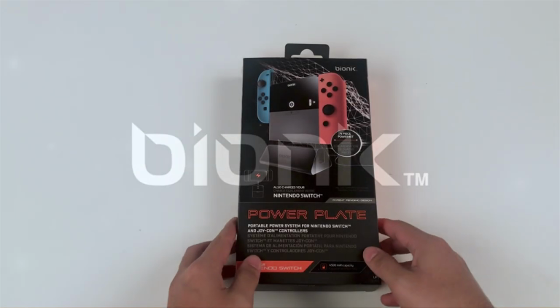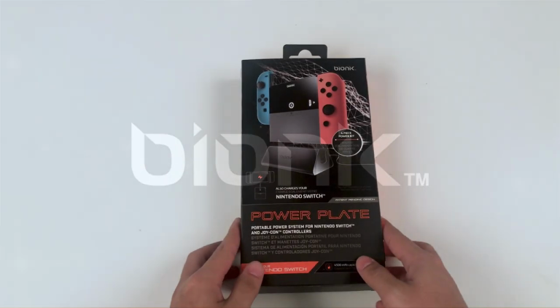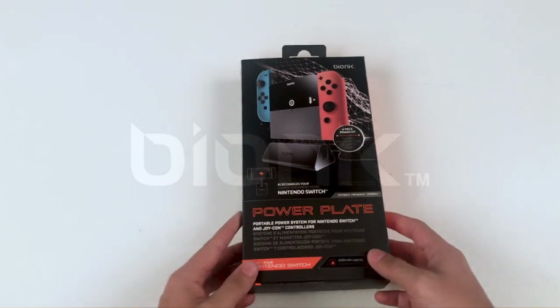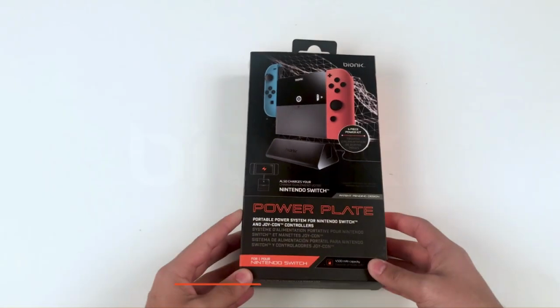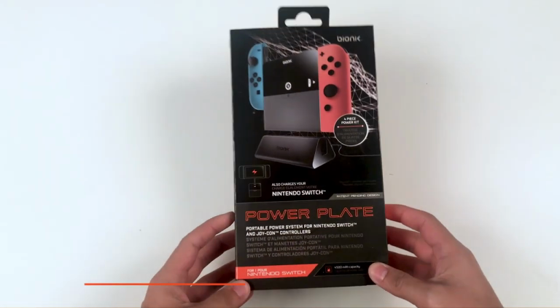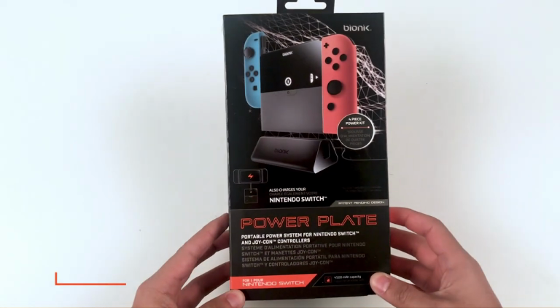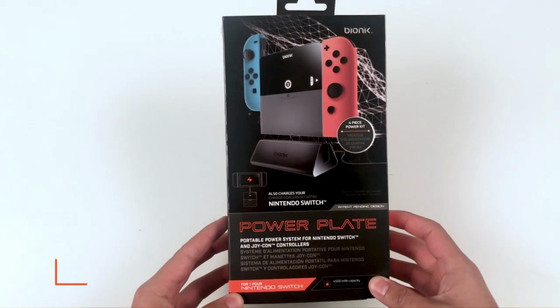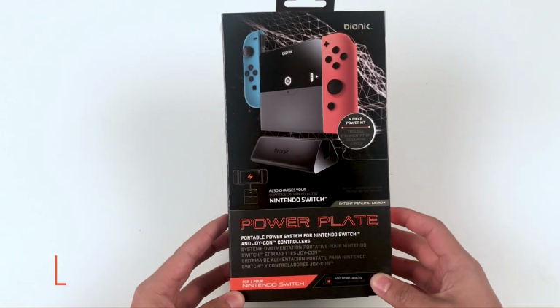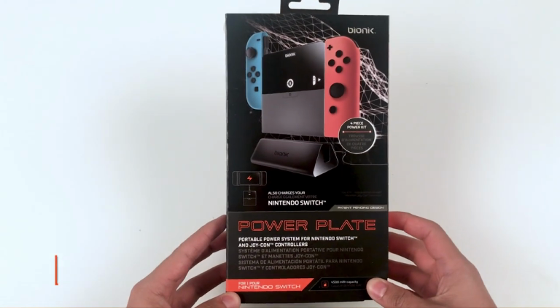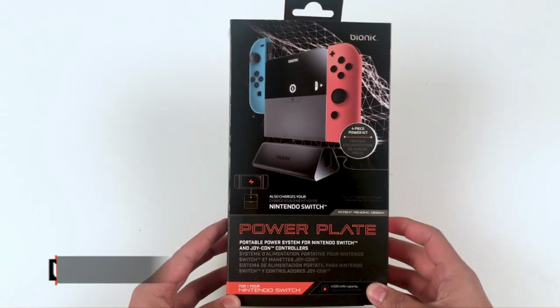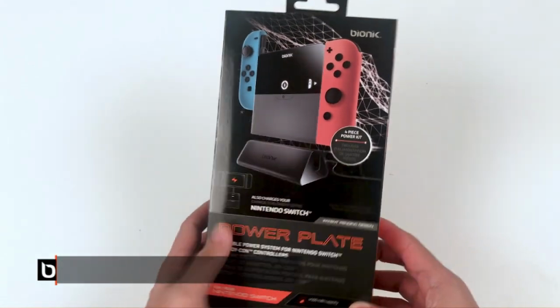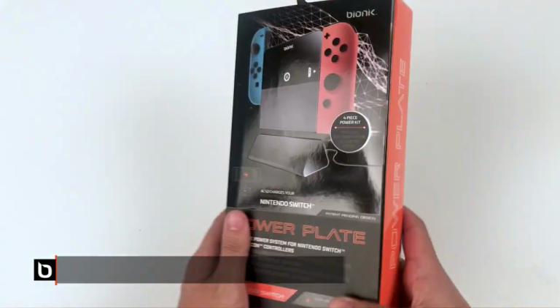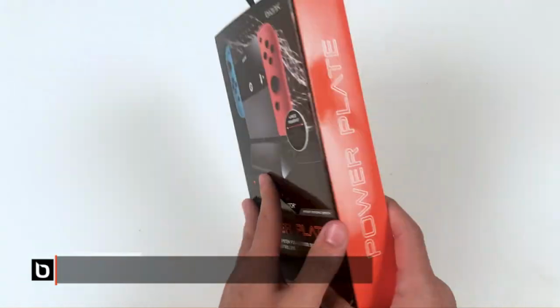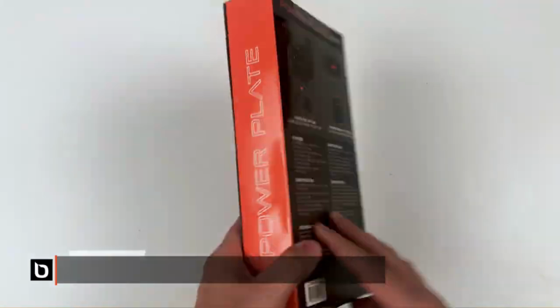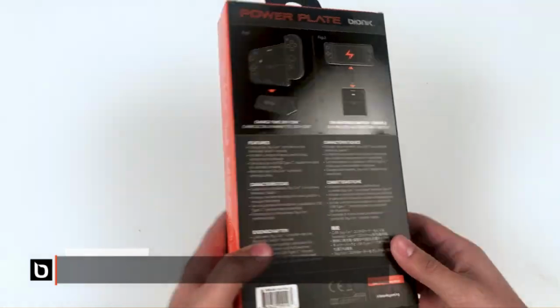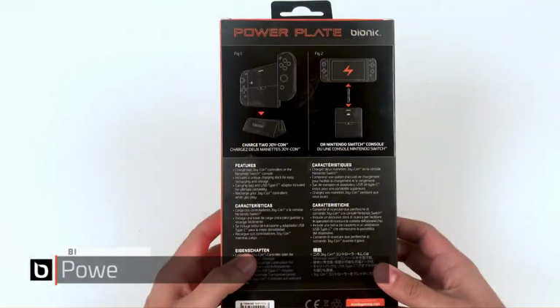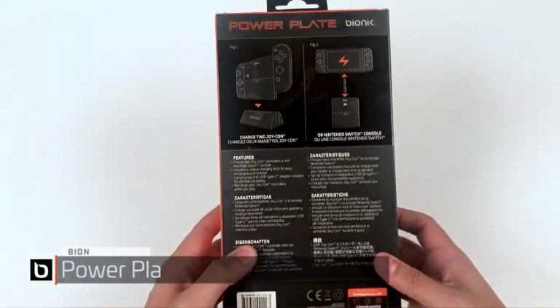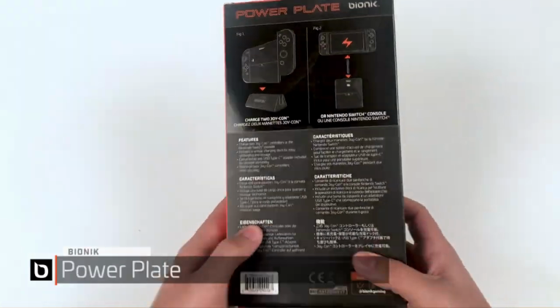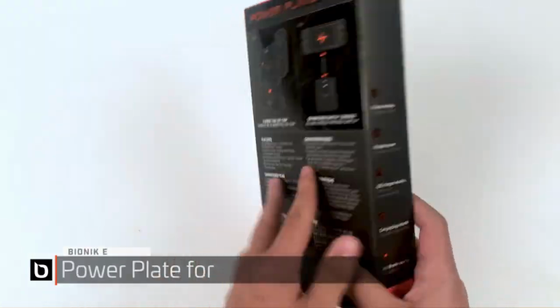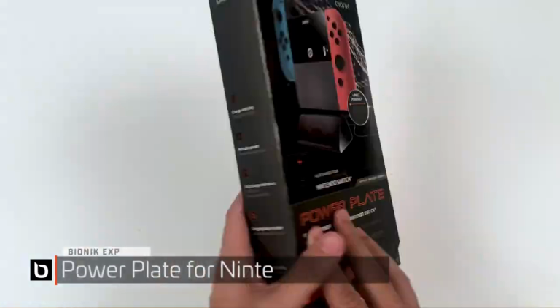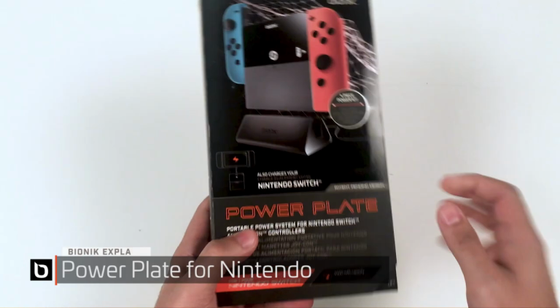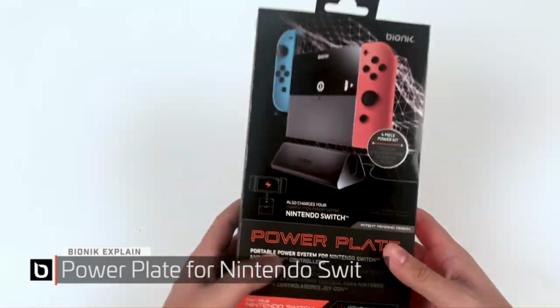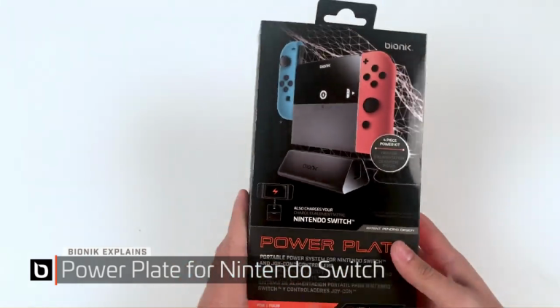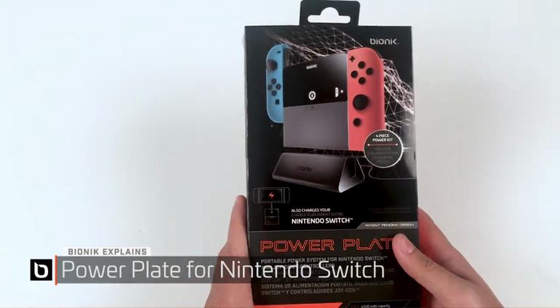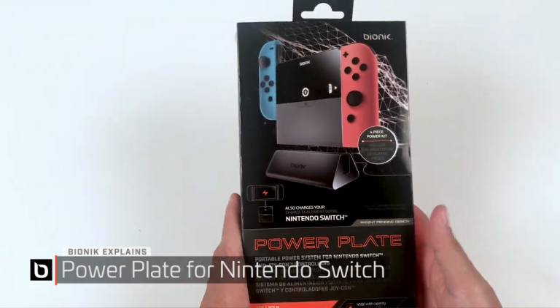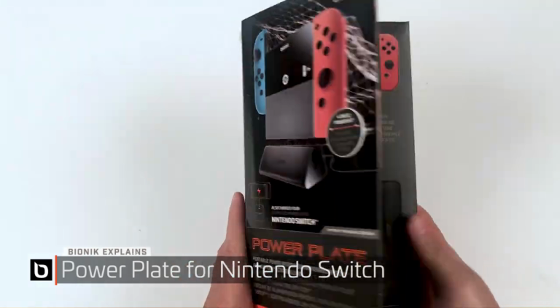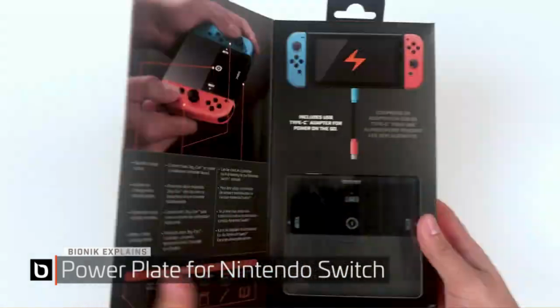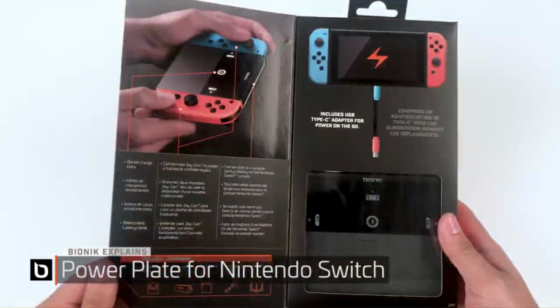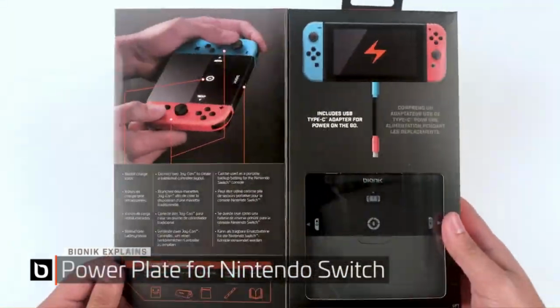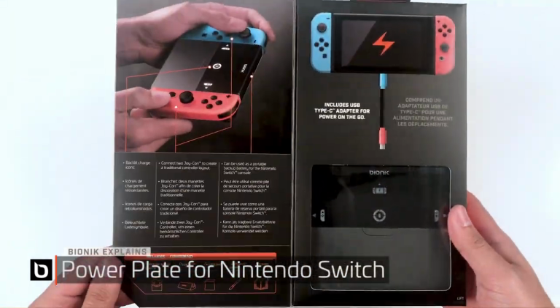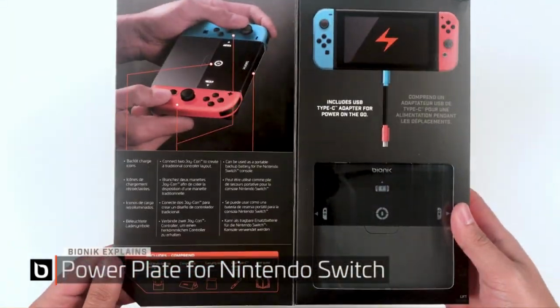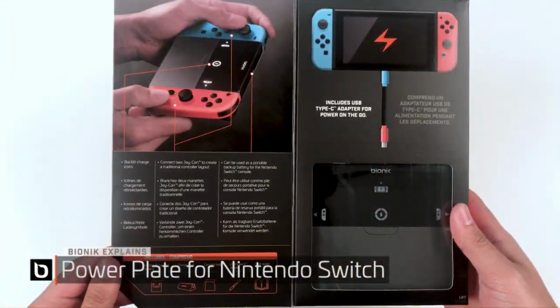Hi, this is Eric from Bionic and today we're going to take a look at the power plate for Nintendo Switch.